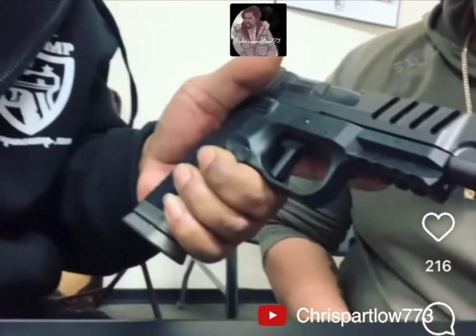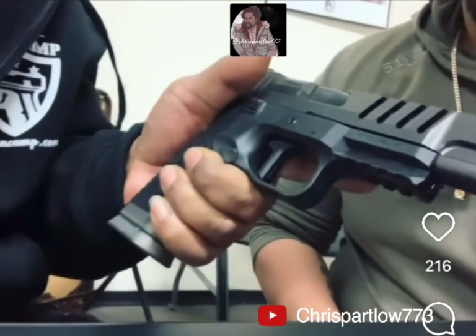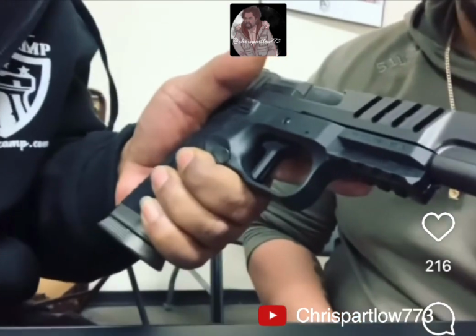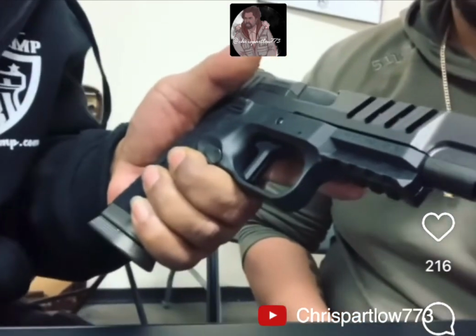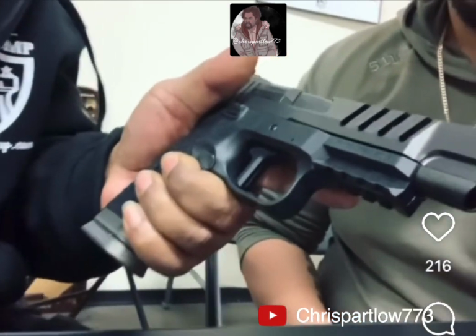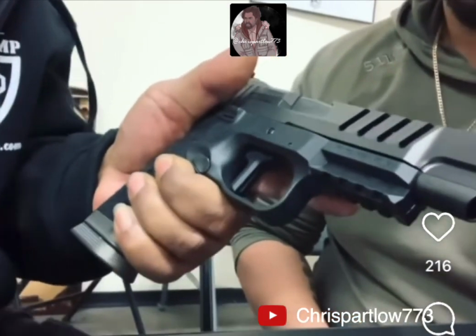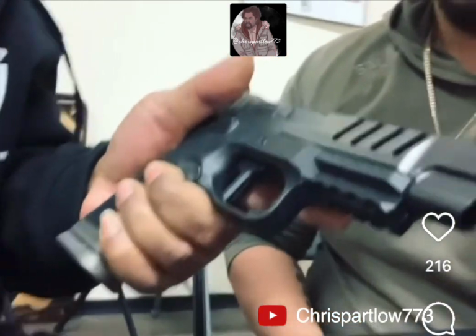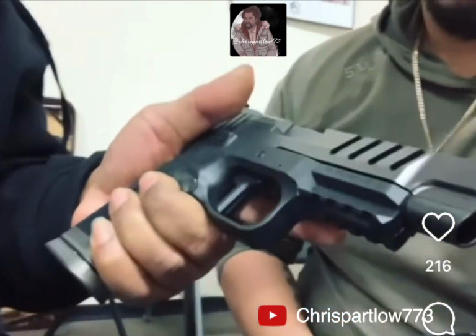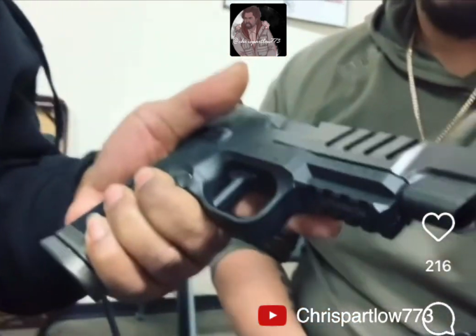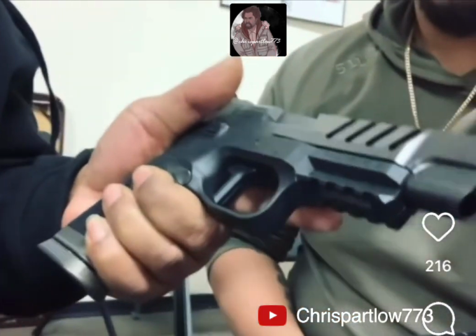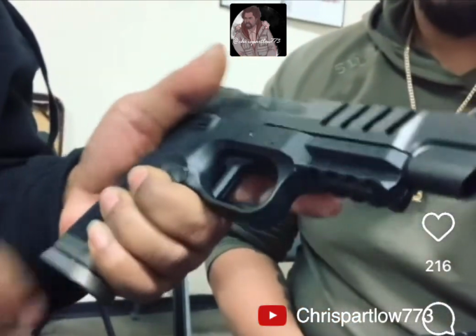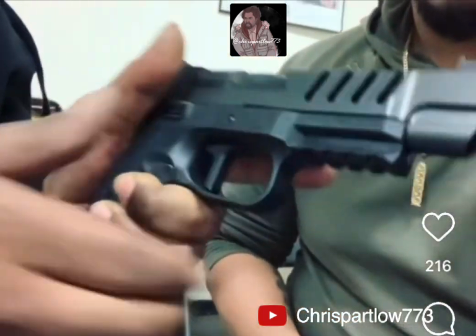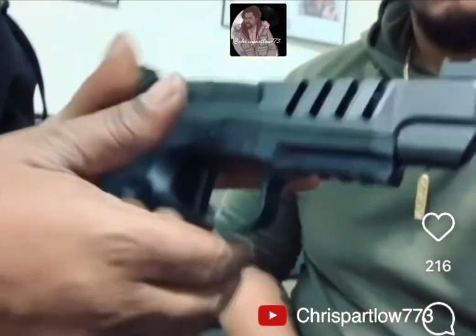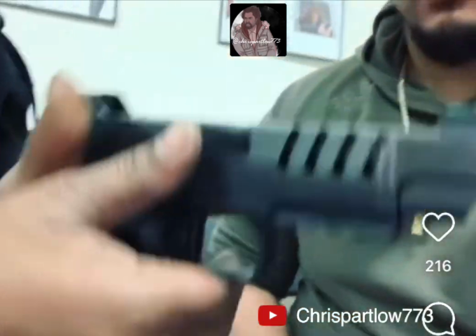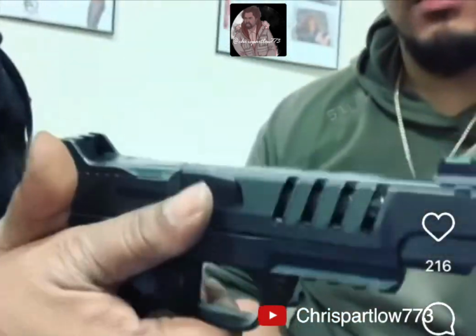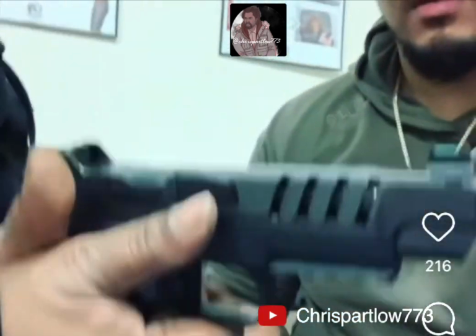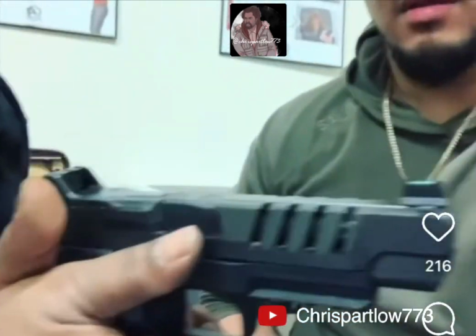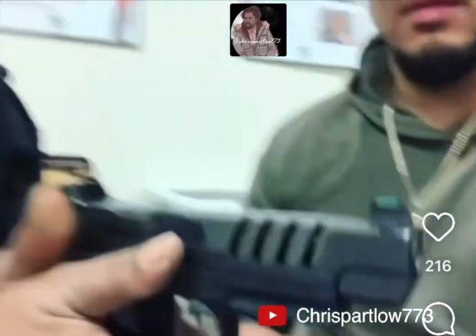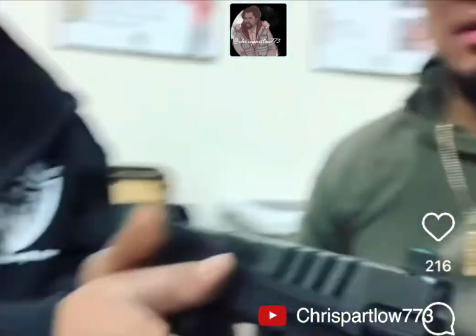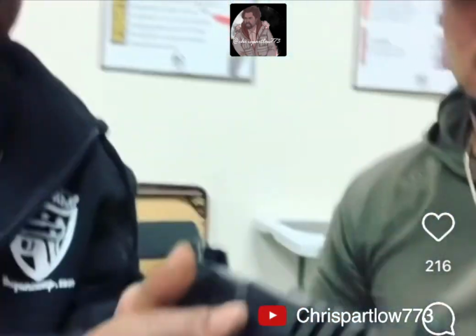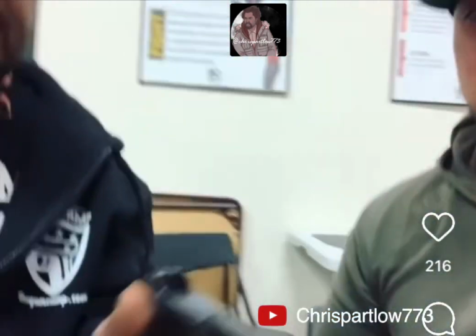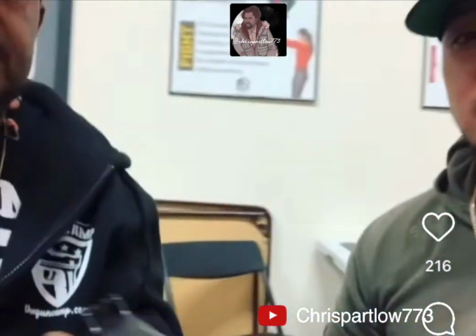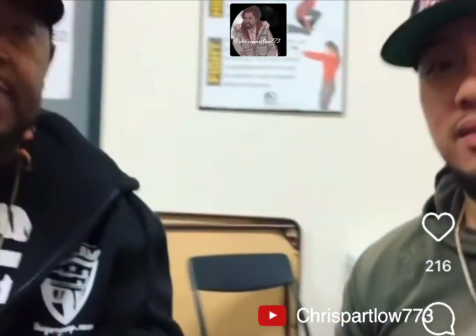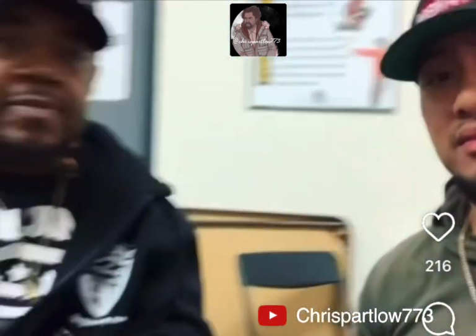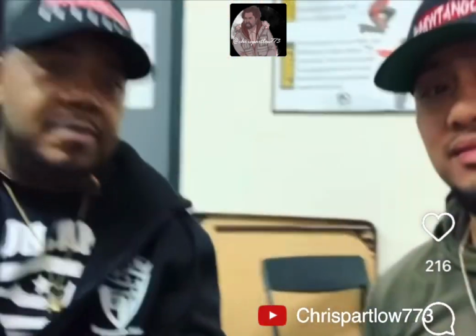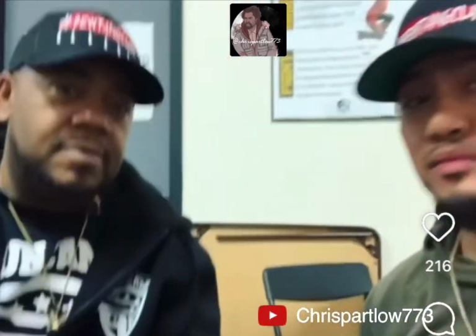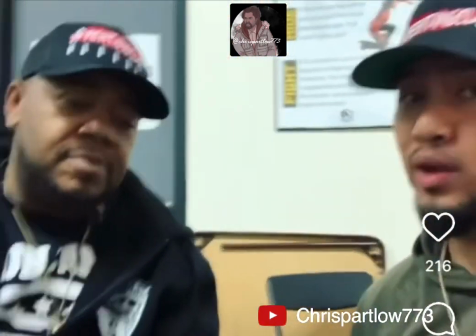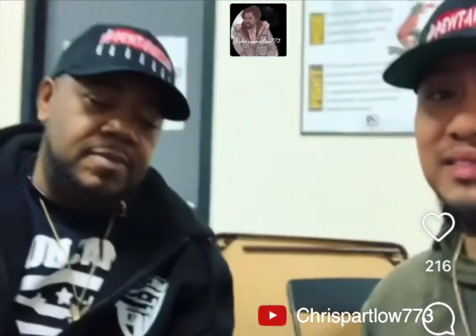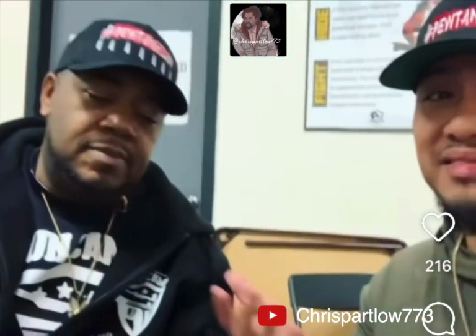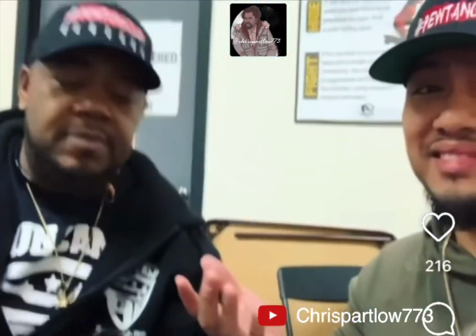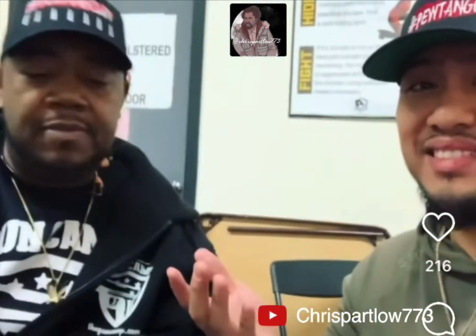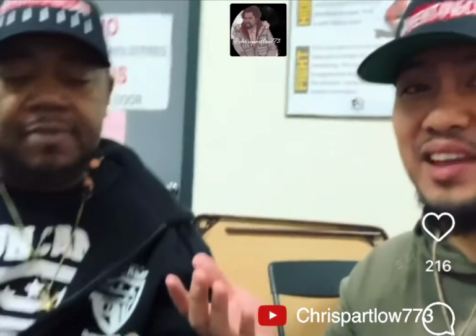This one here is called the LS Edge. Whoa. There it is.